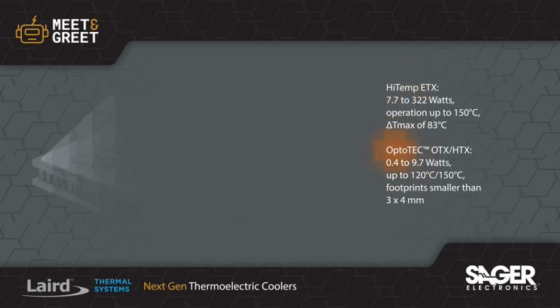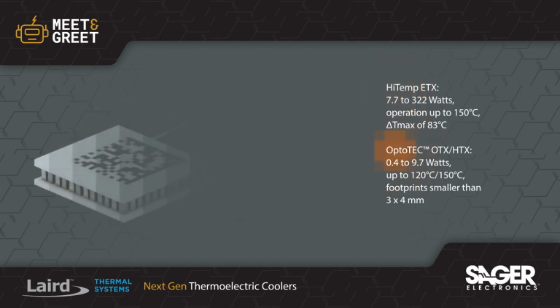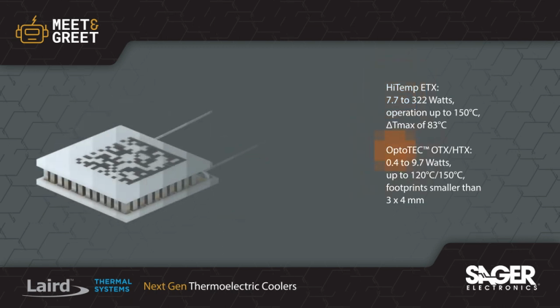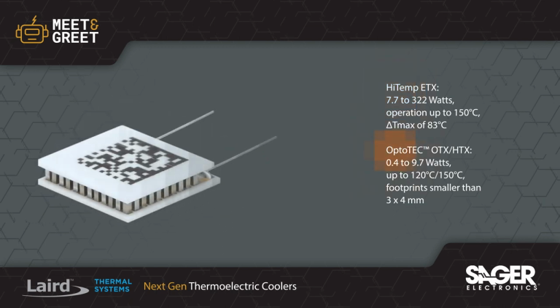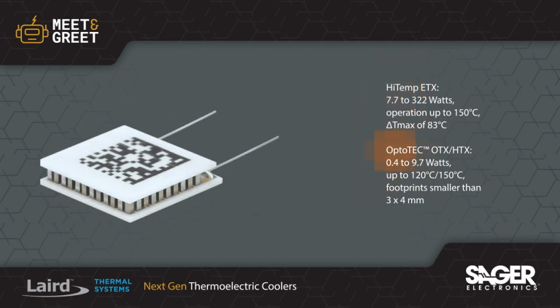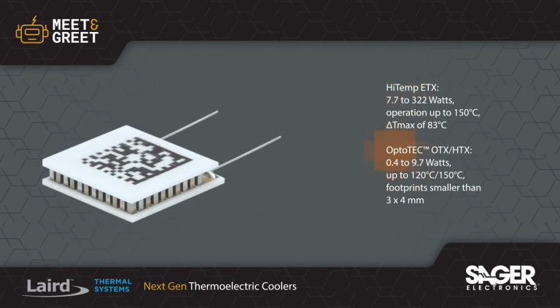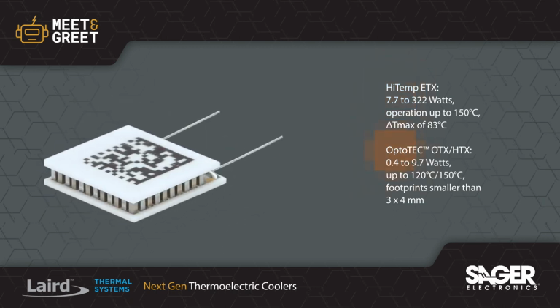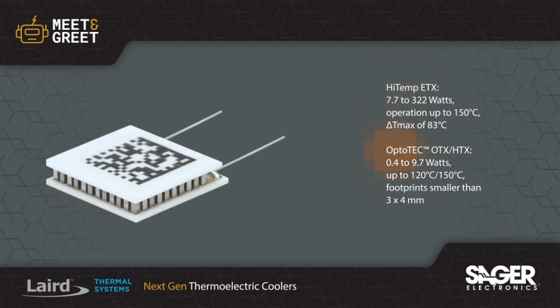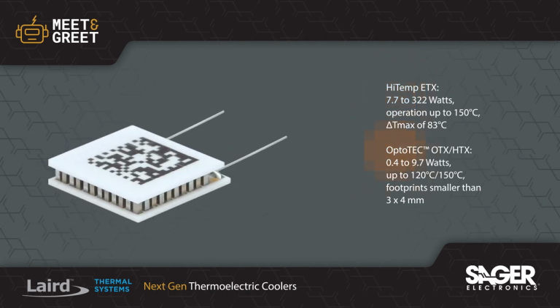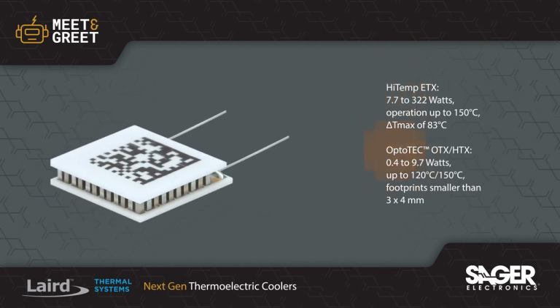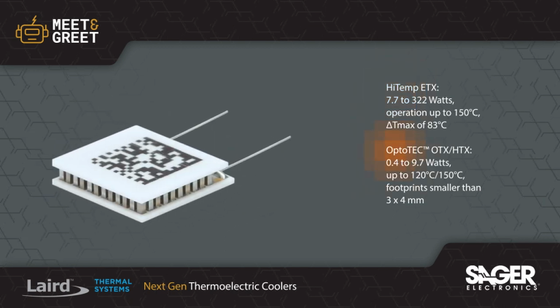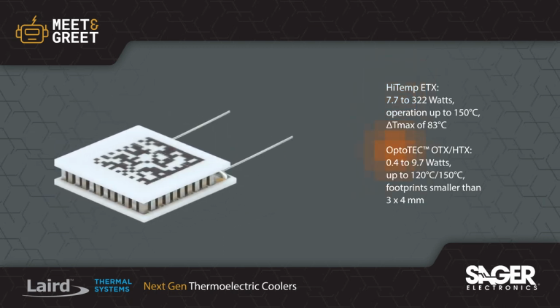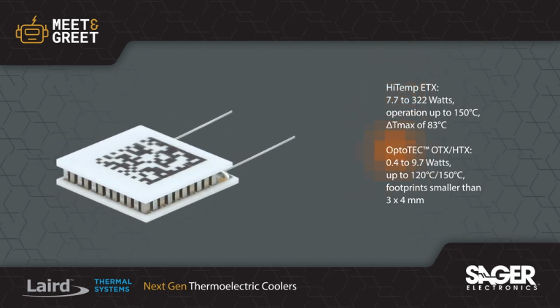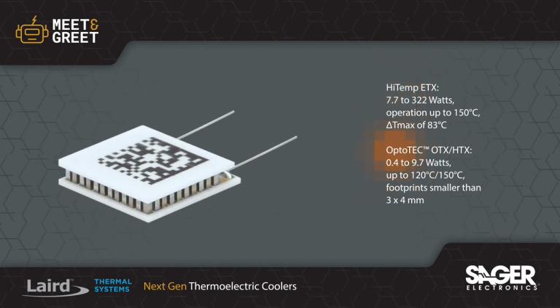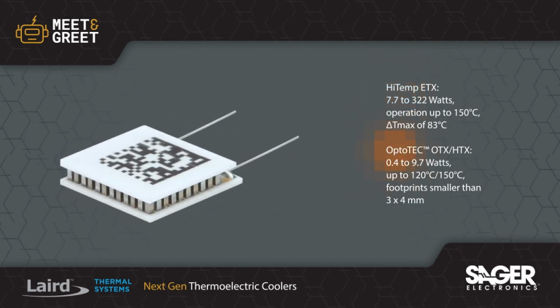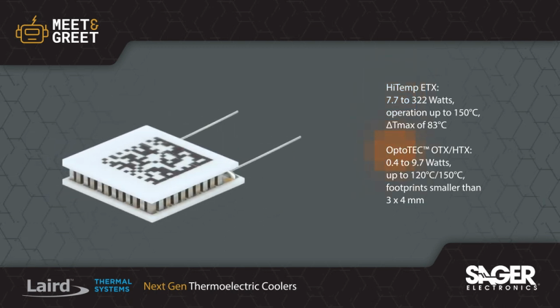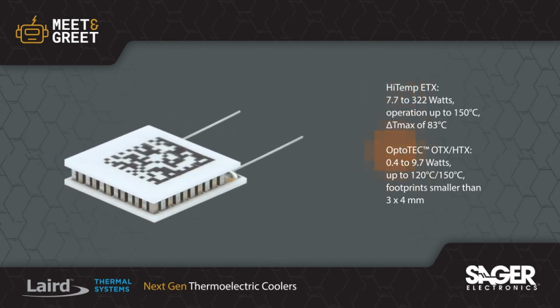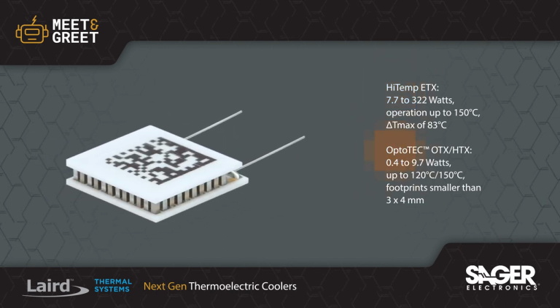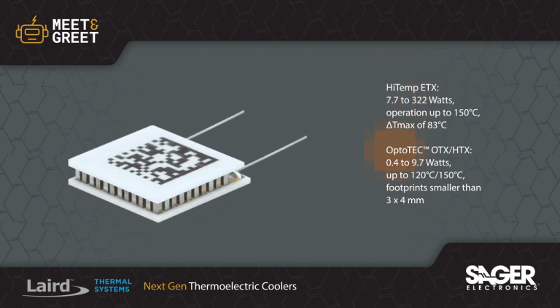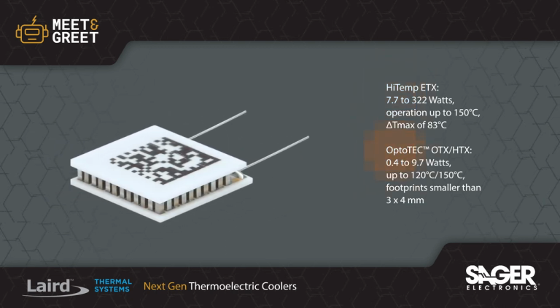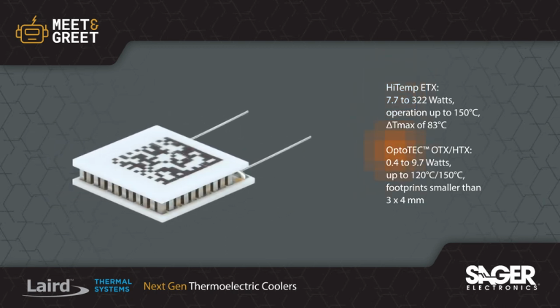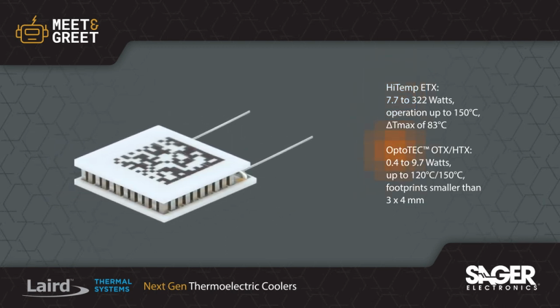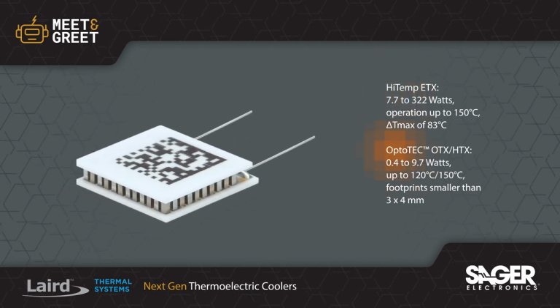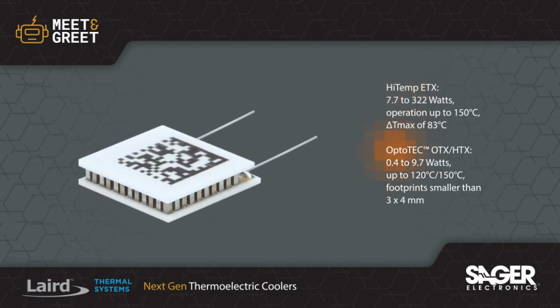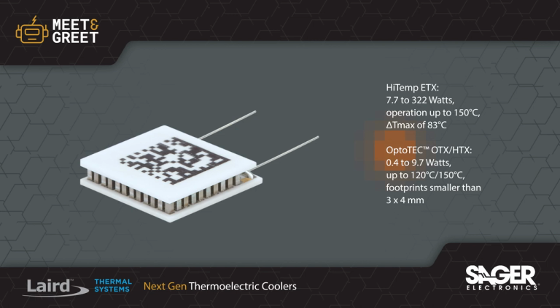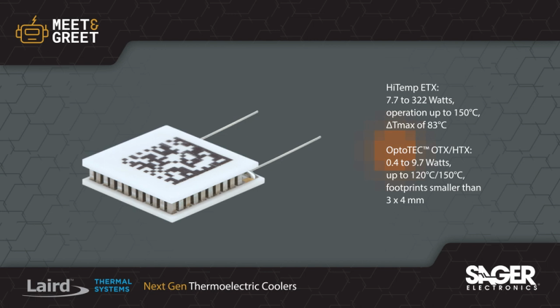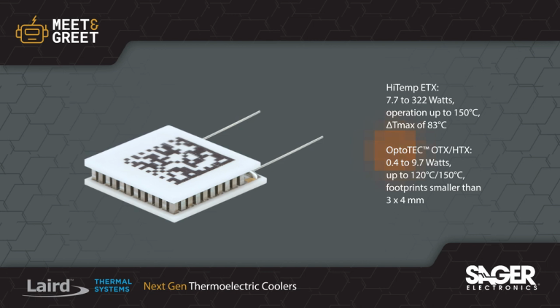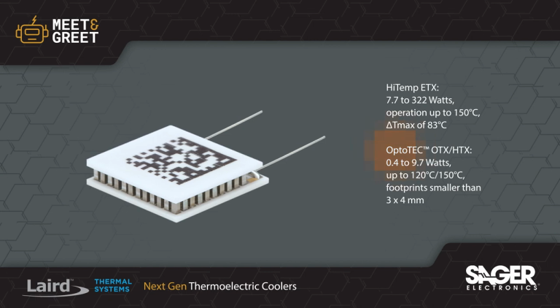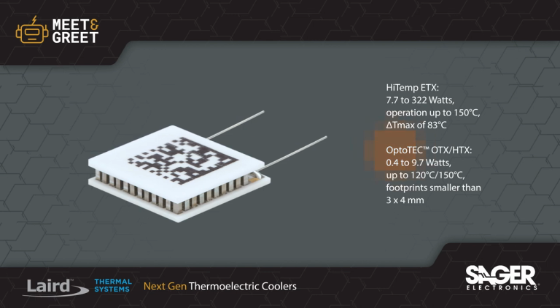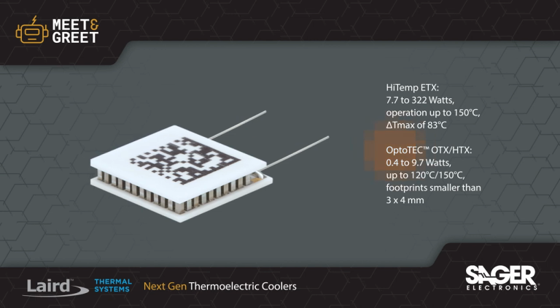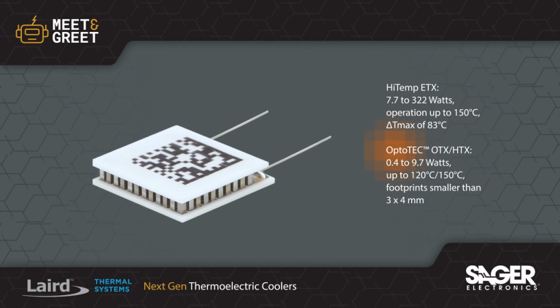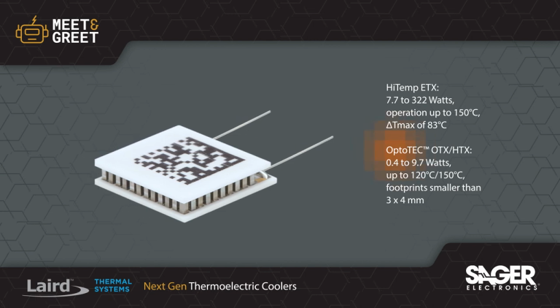Optotech OTX and HTX are miniature high performance thermoelectric coolers for optoelectronics with tight space constraints.